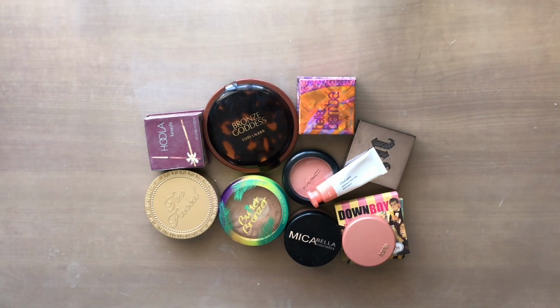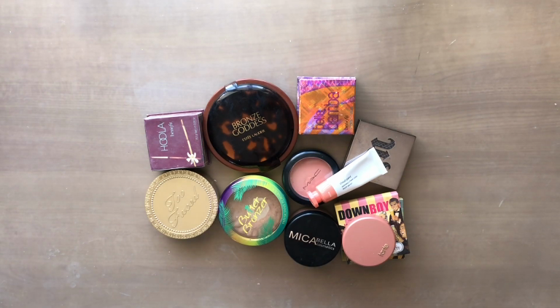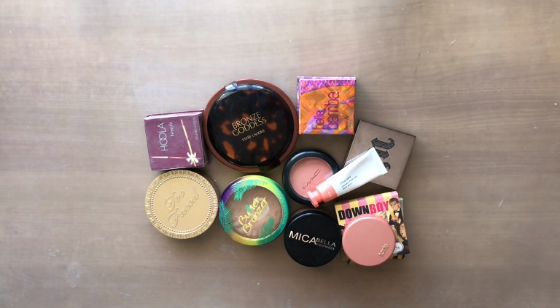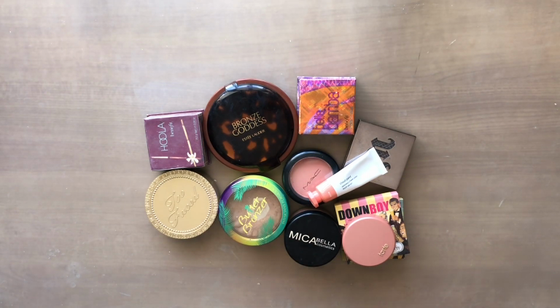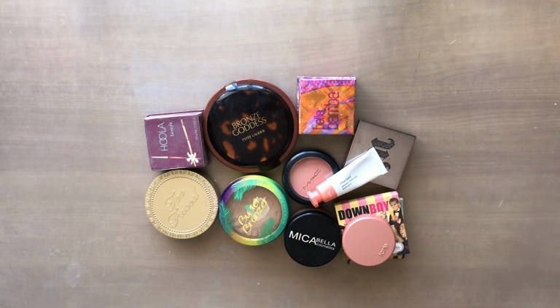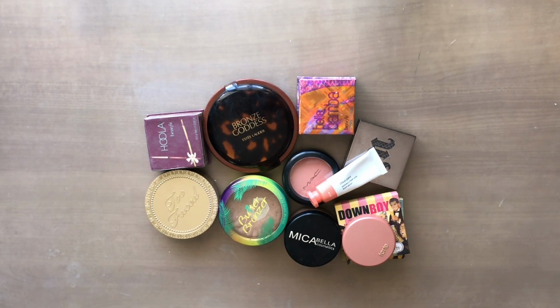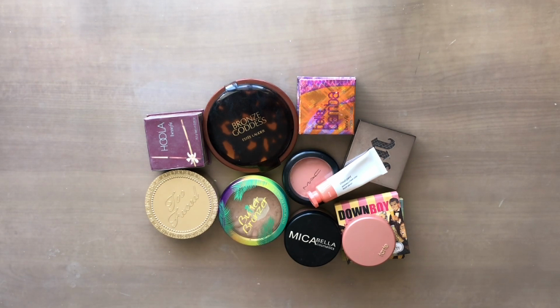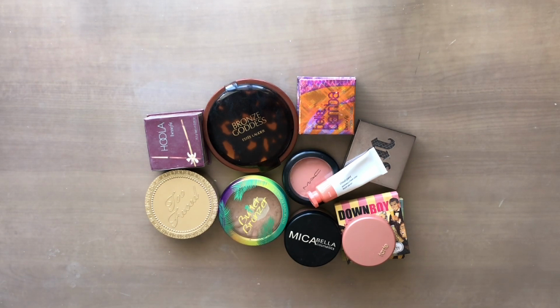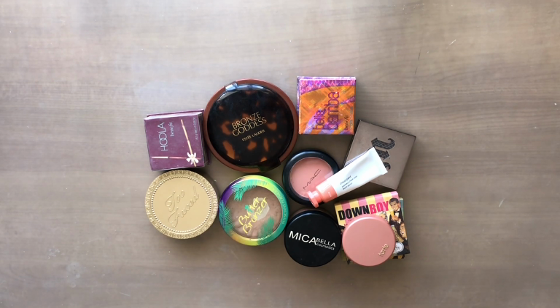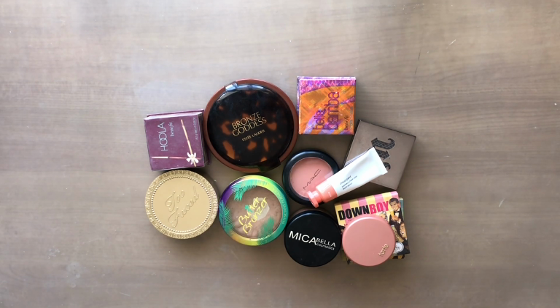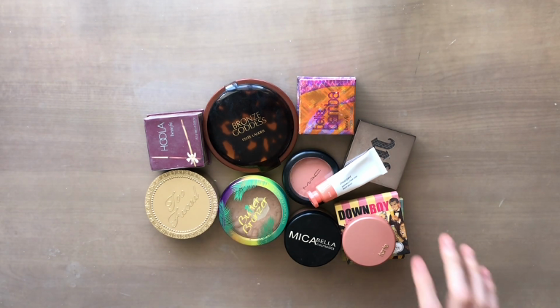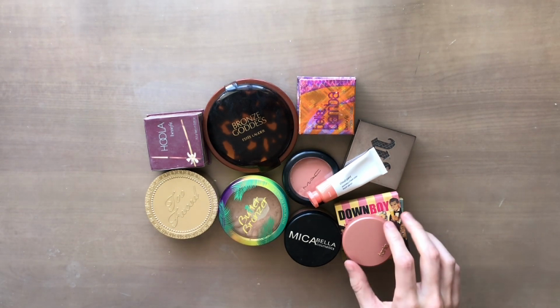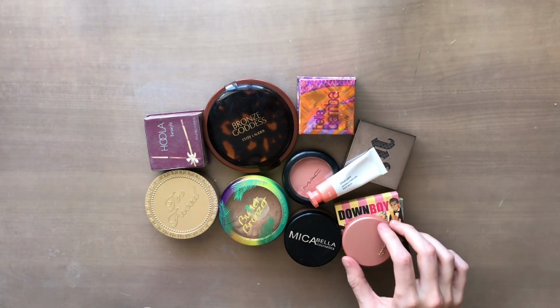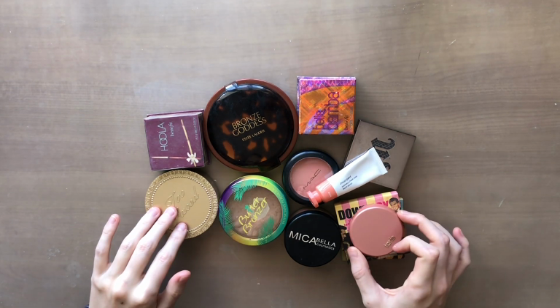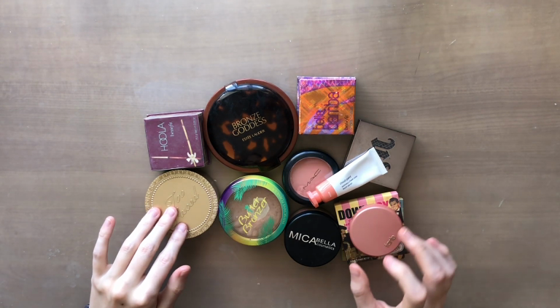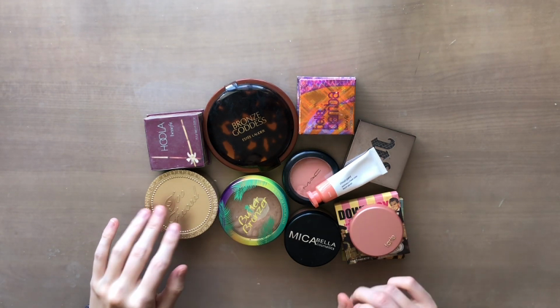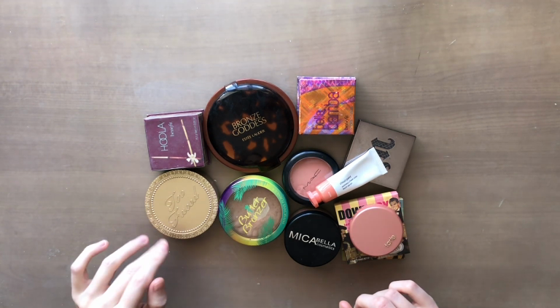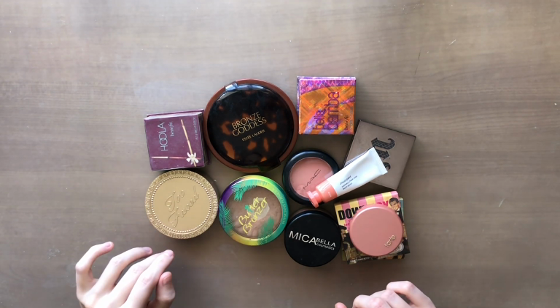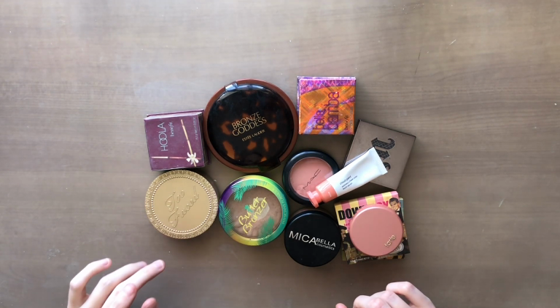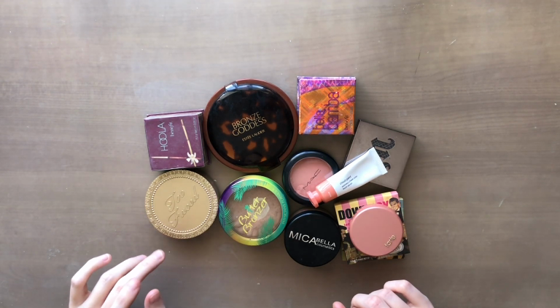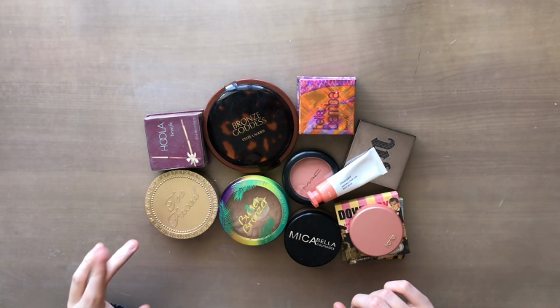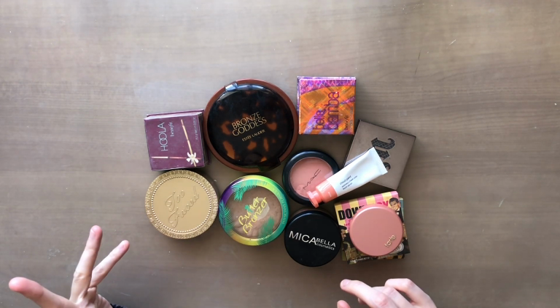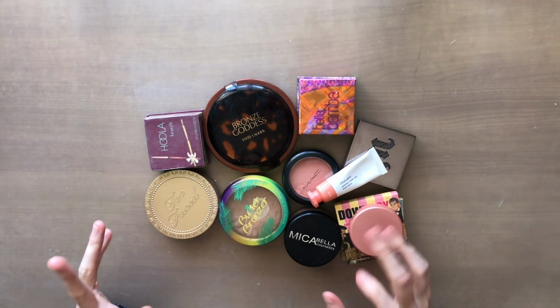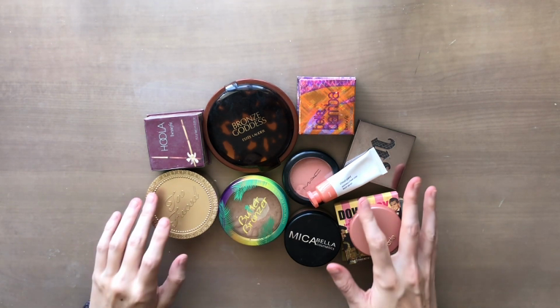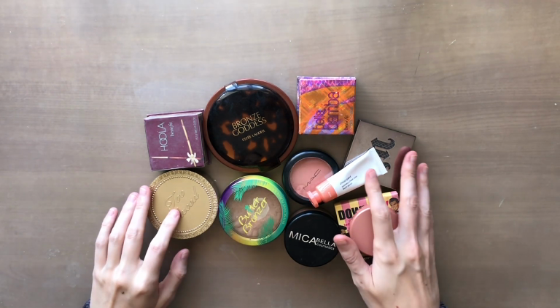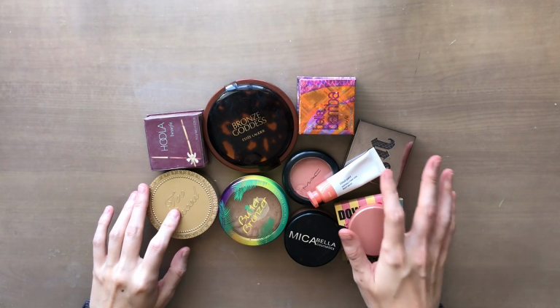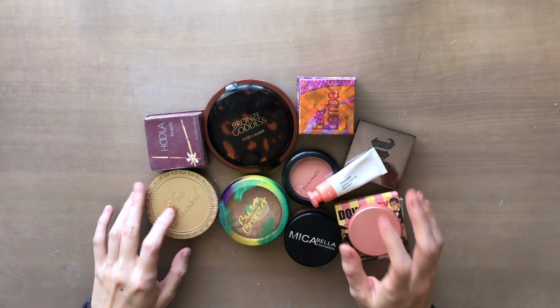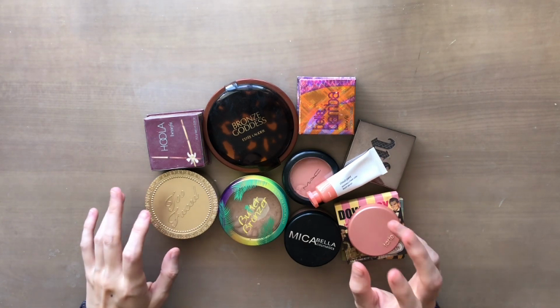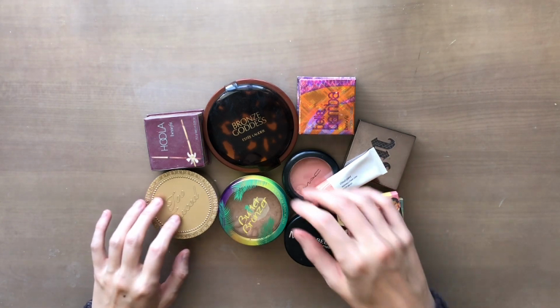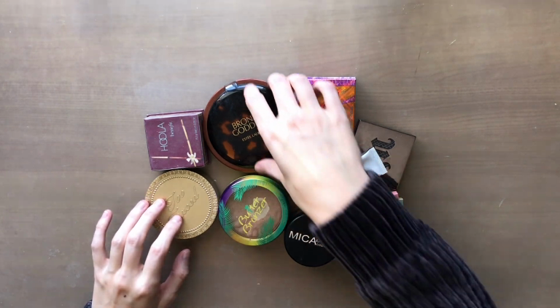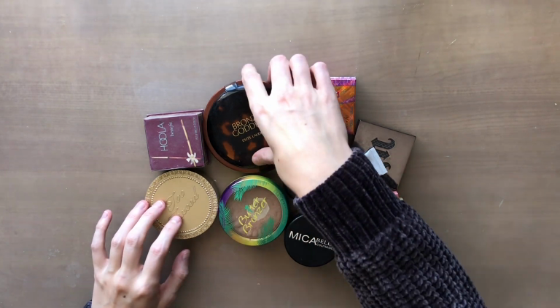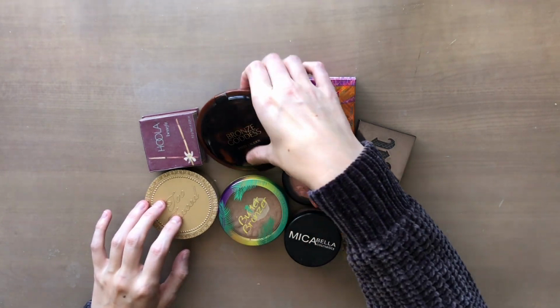Now I have my blushes and bronzers. I'm probably going to keep all four of my bronzers — I may as well just get that right out of the way.